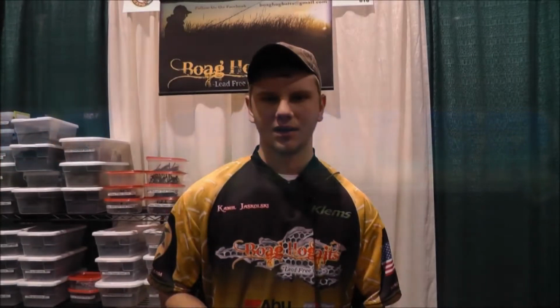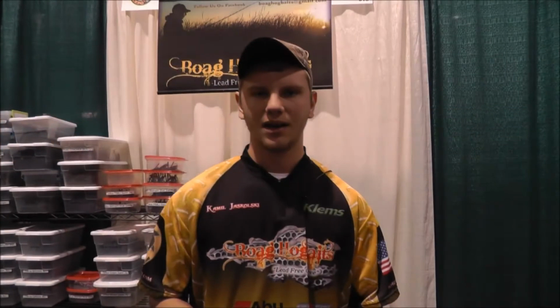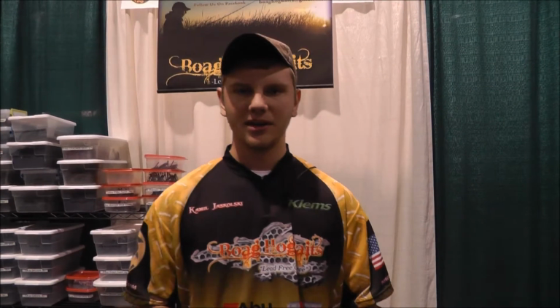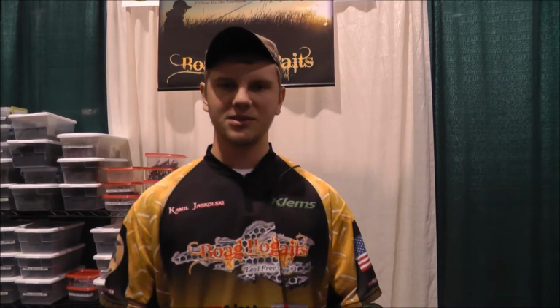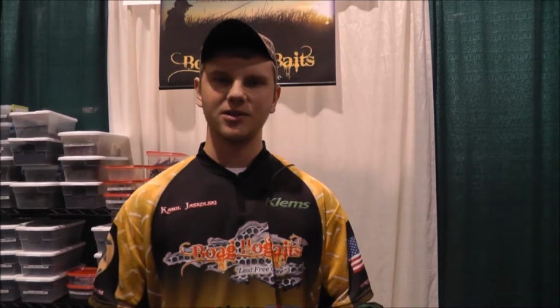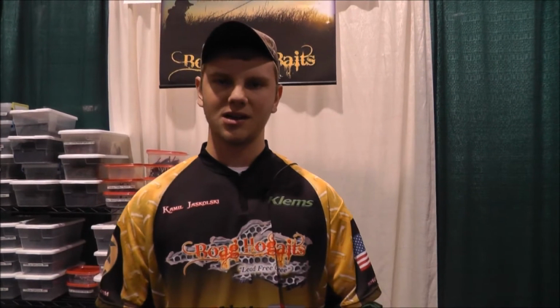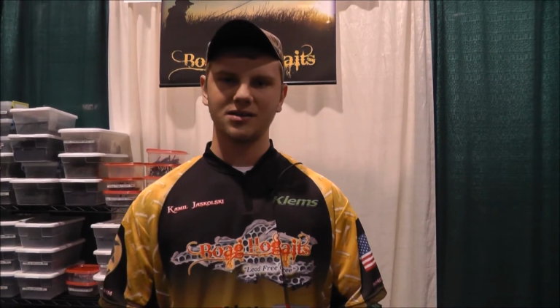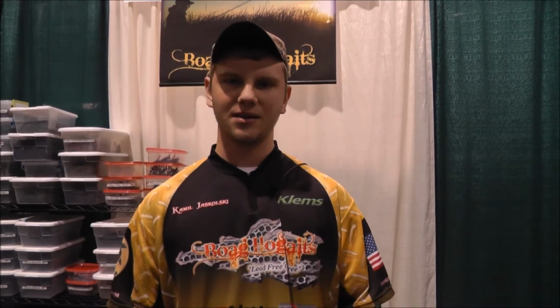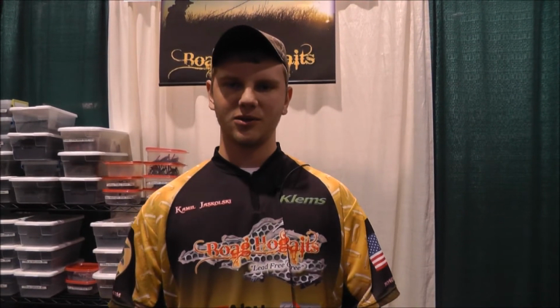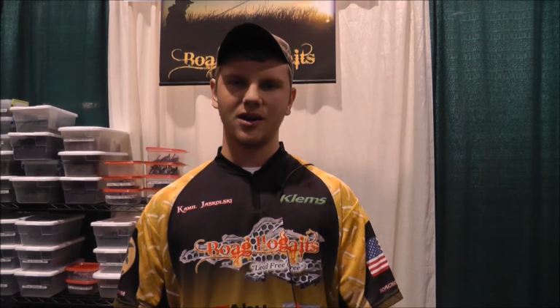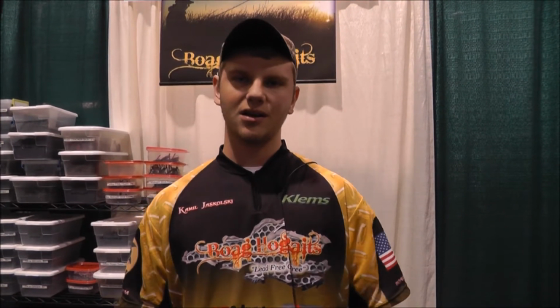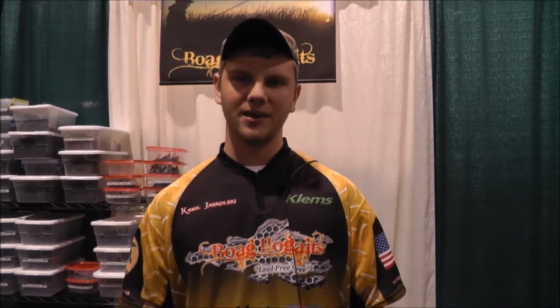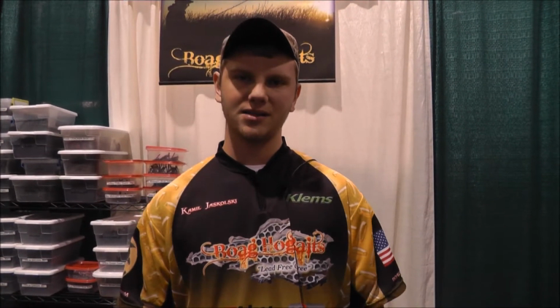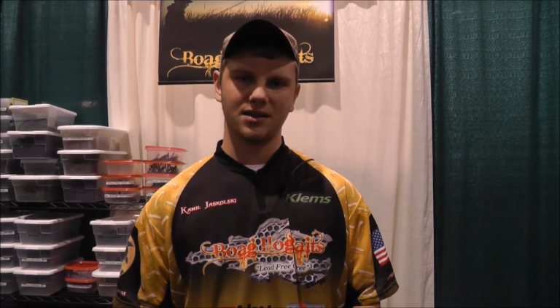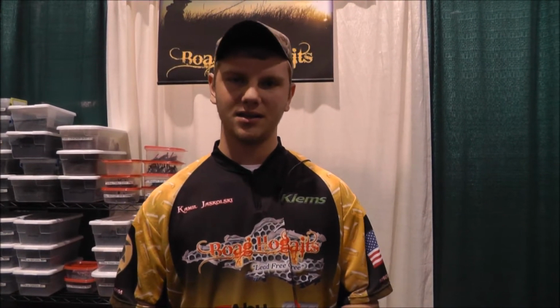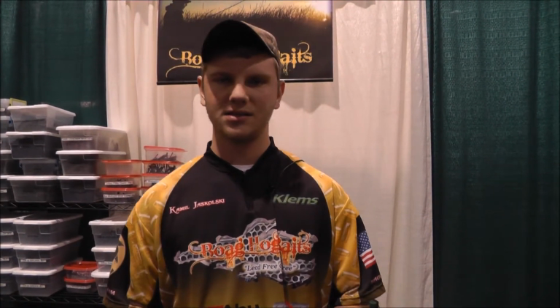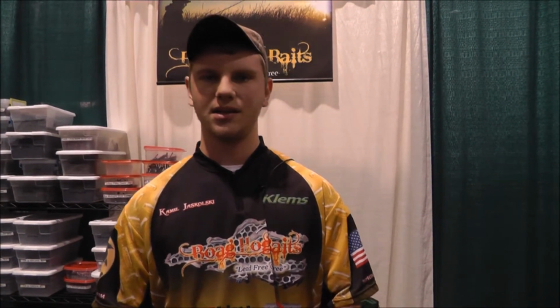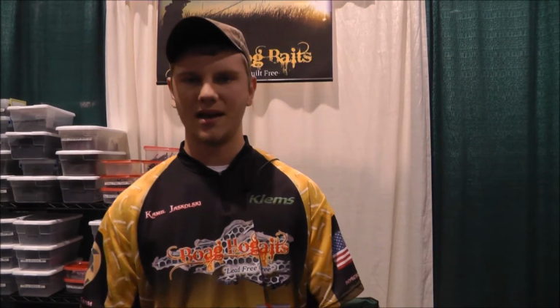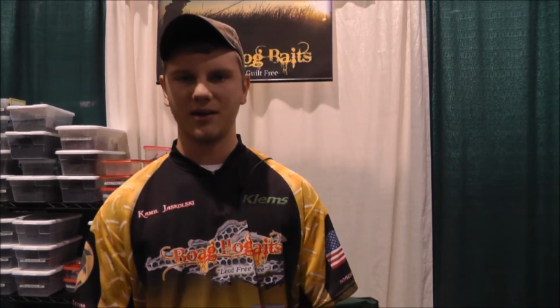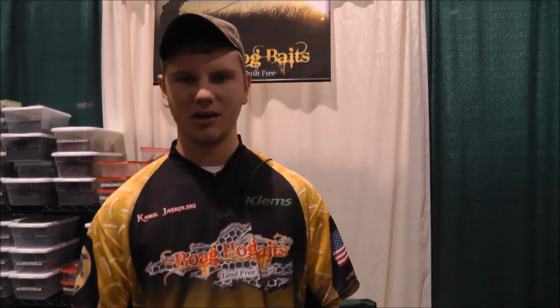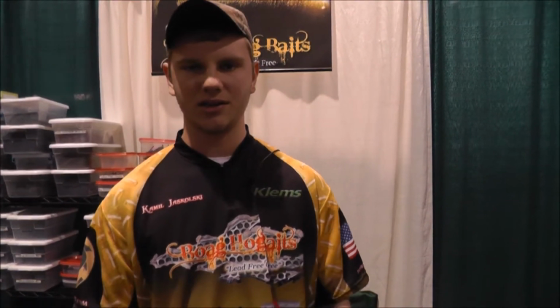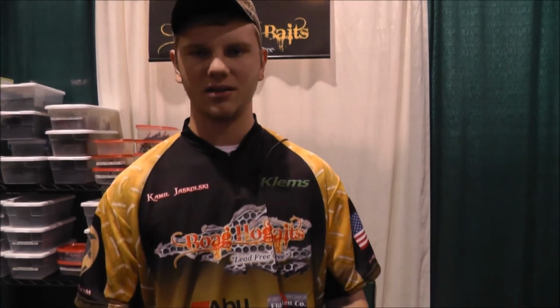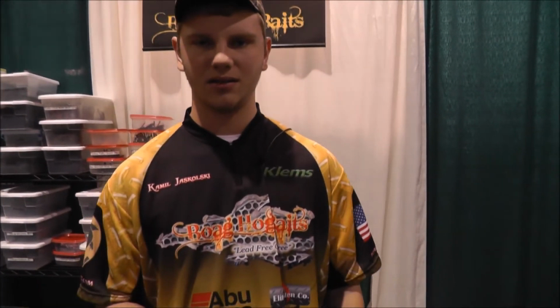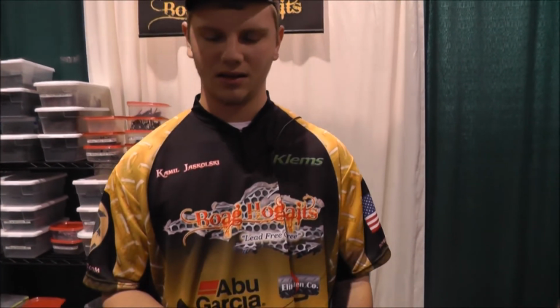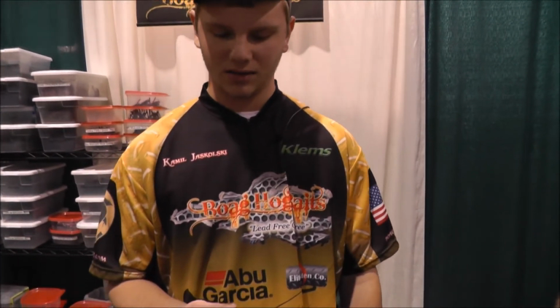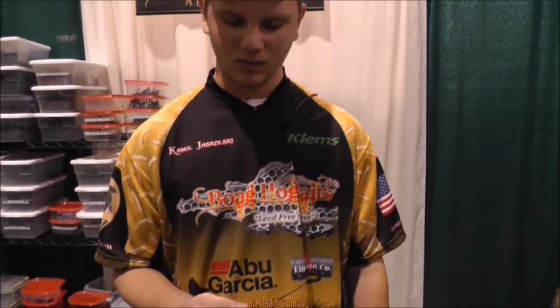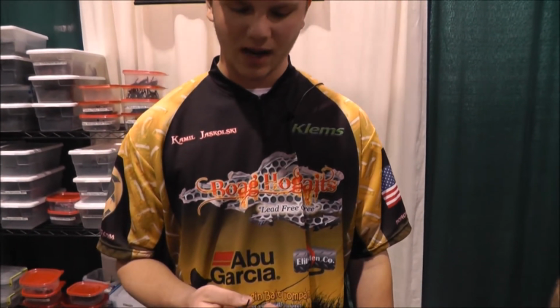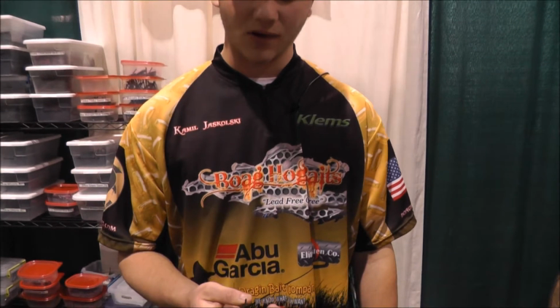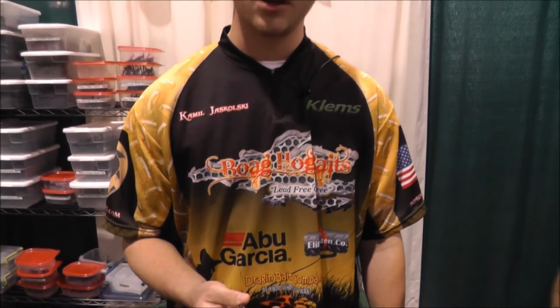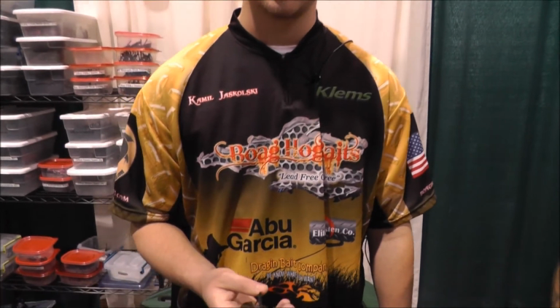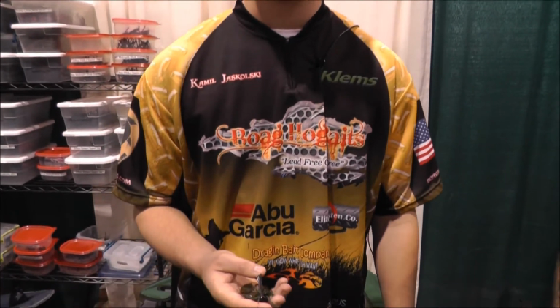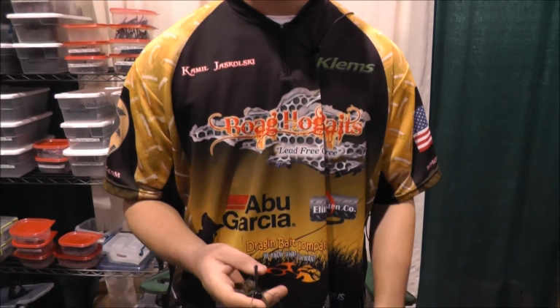Hi, my name is Camilo Jaskowski. I'm here with Bog Hog Baits and this is the half ounce Archi jig in half watermelon, half green pumpkin.